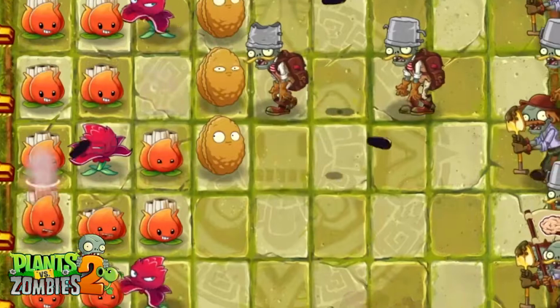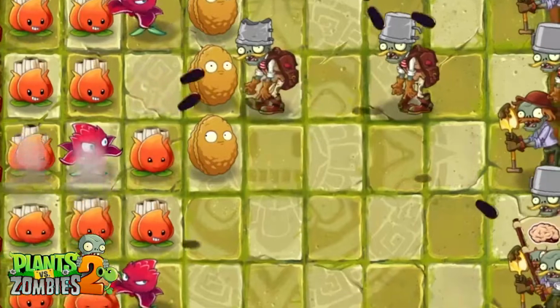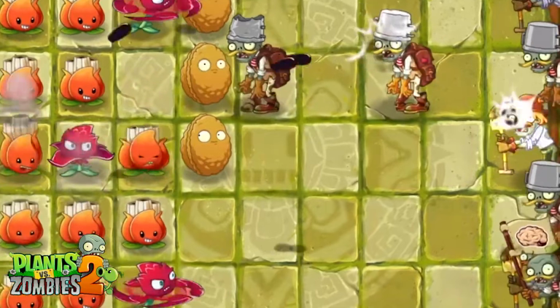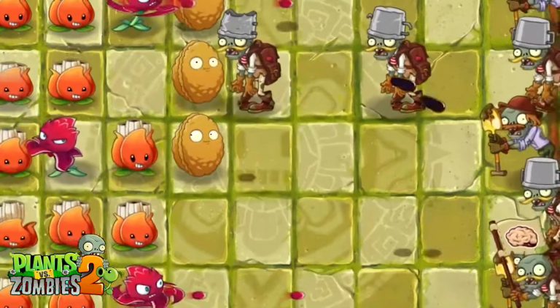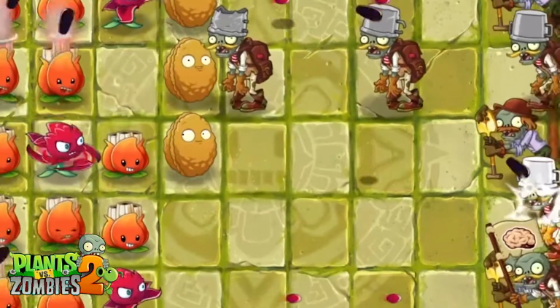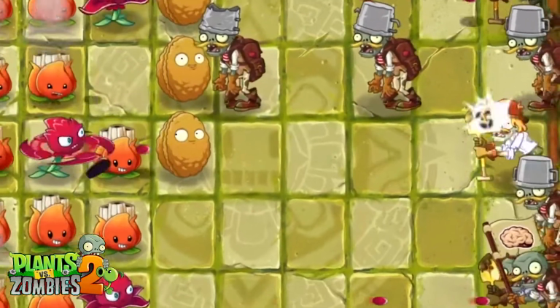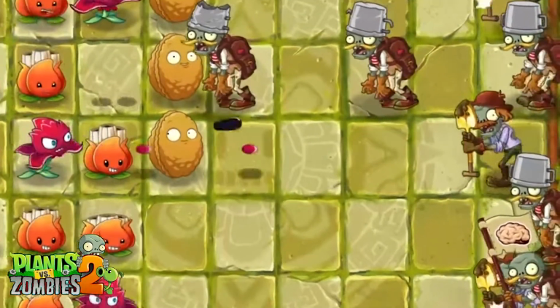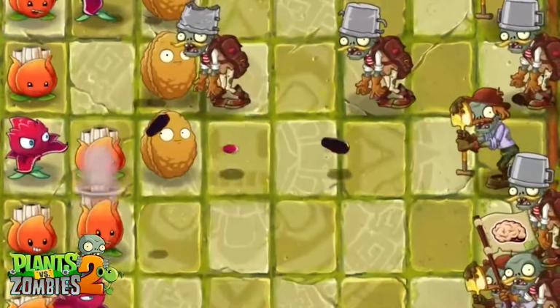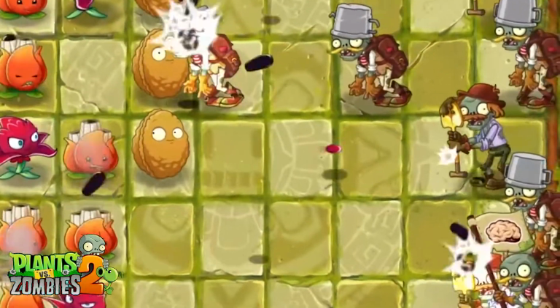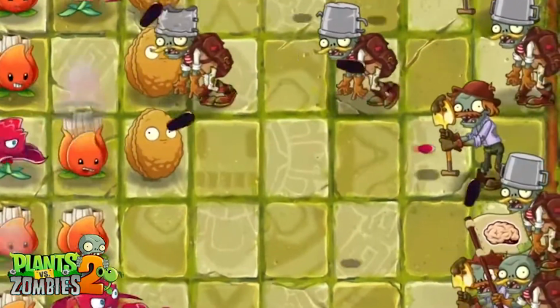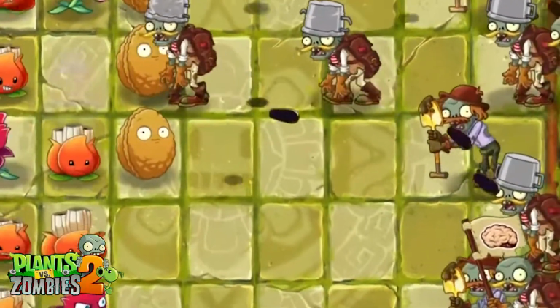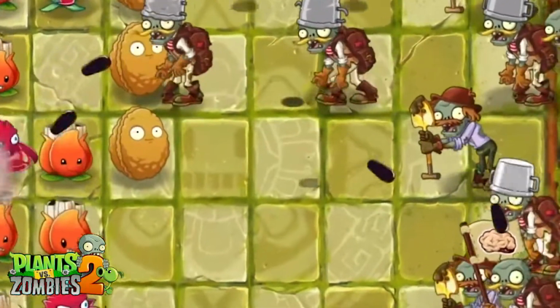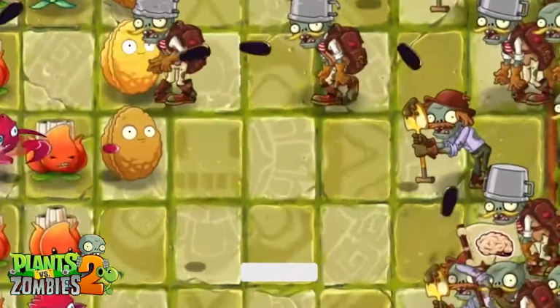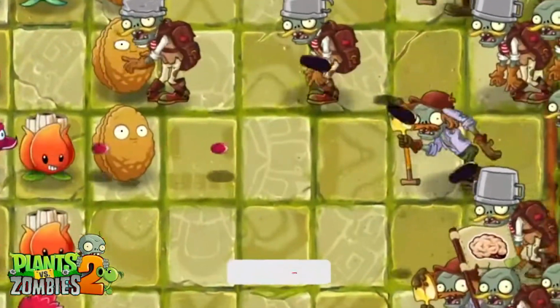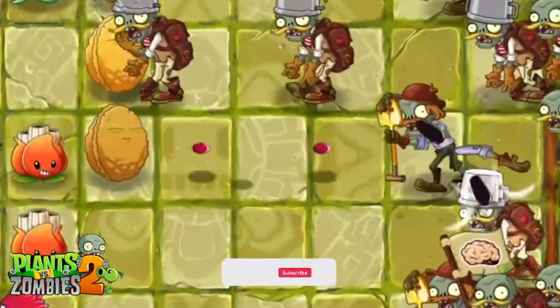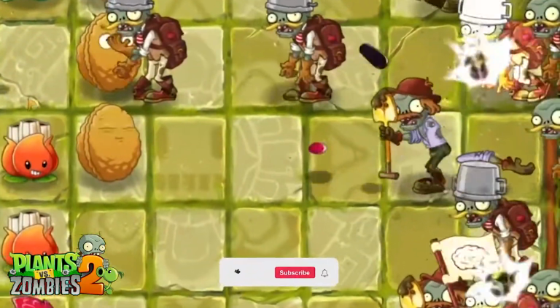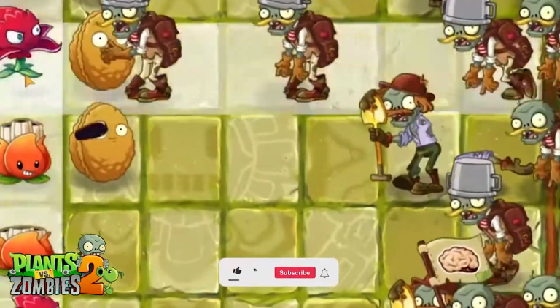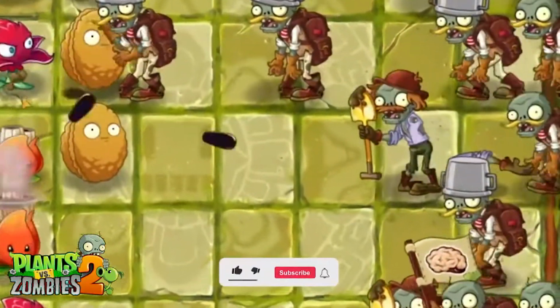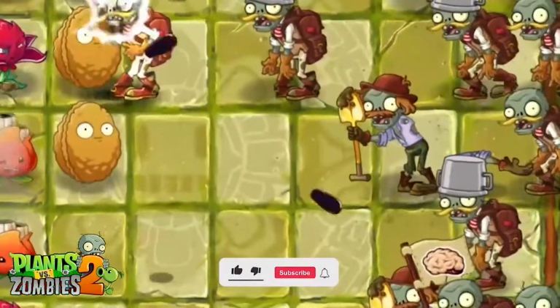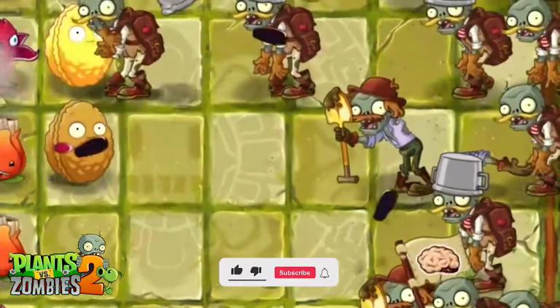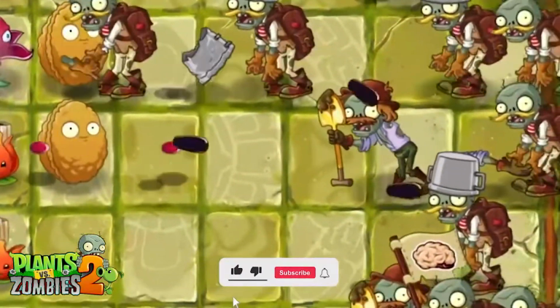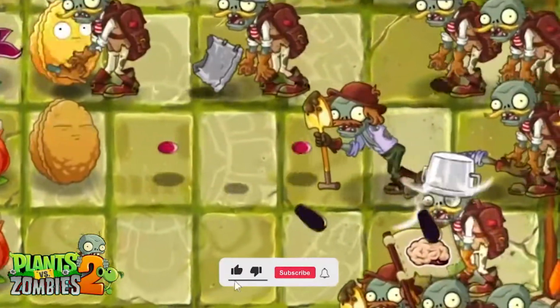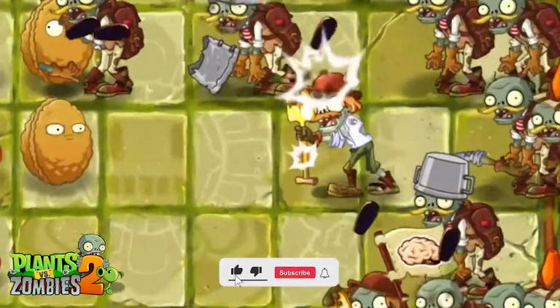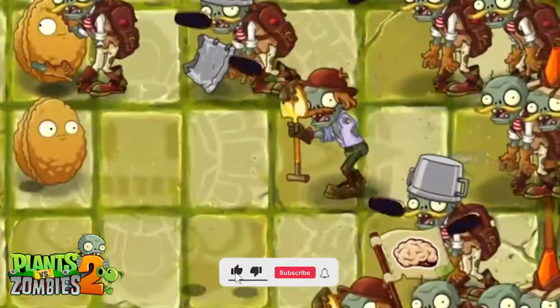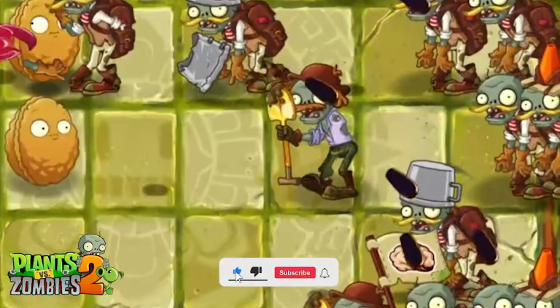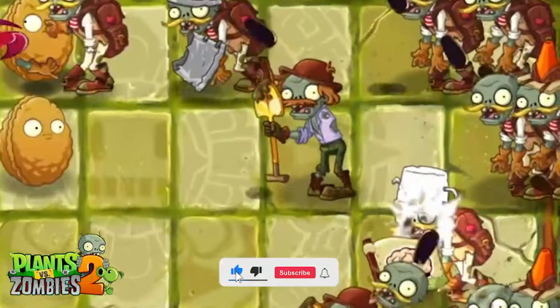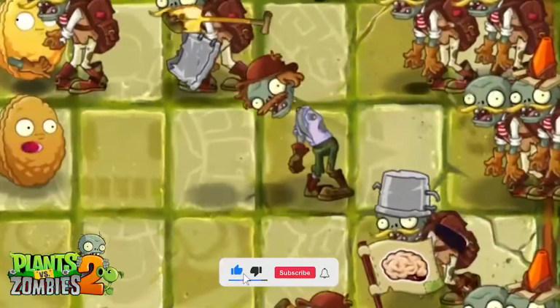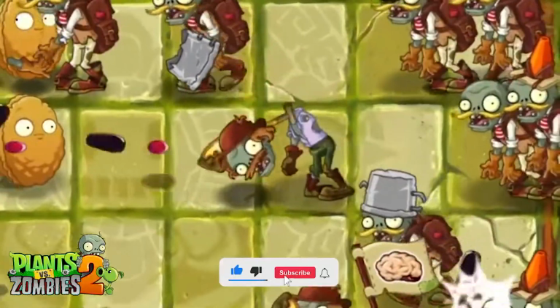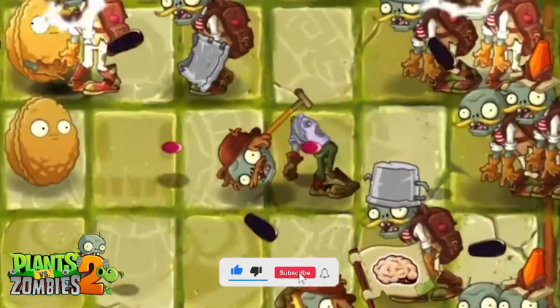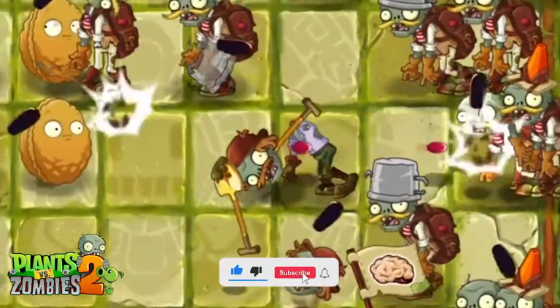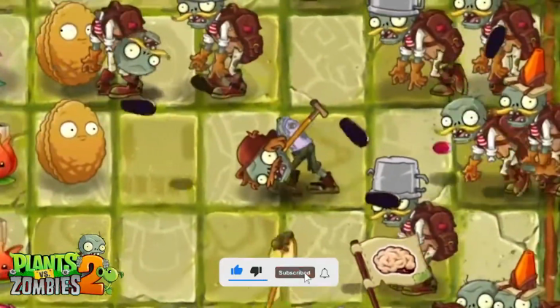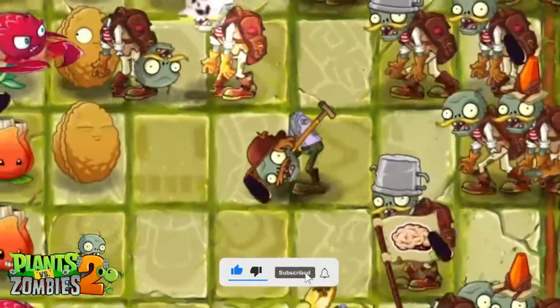Lost City Day 5 — Plants vs. Zombies 2 overview. Level type: Special Delivery. Difficulty: Easy.